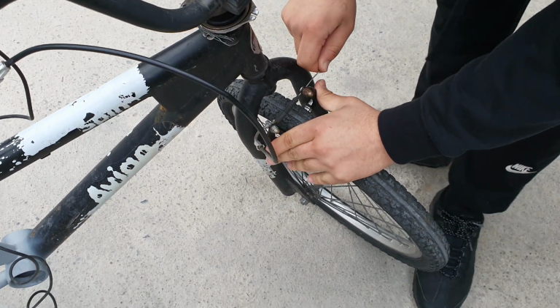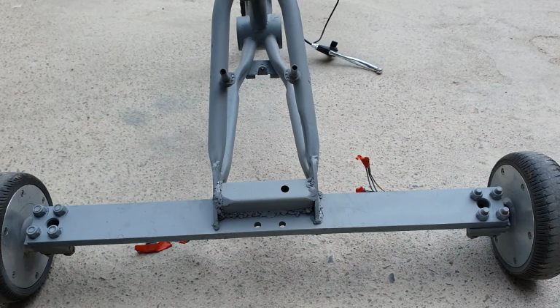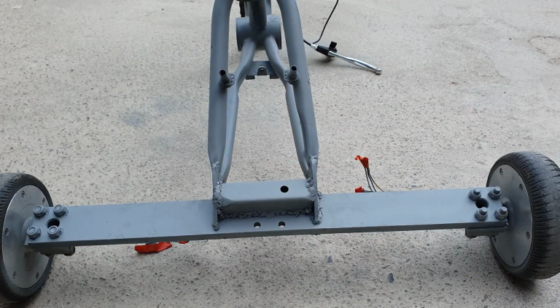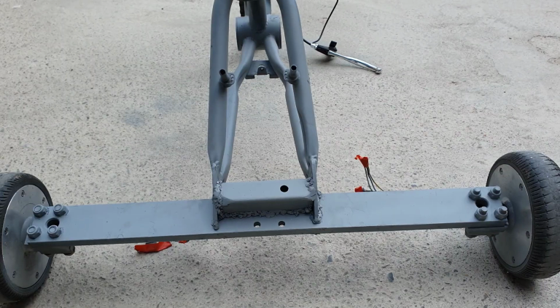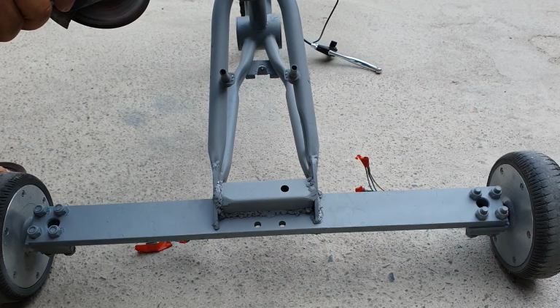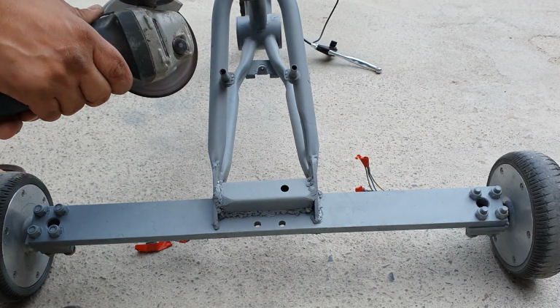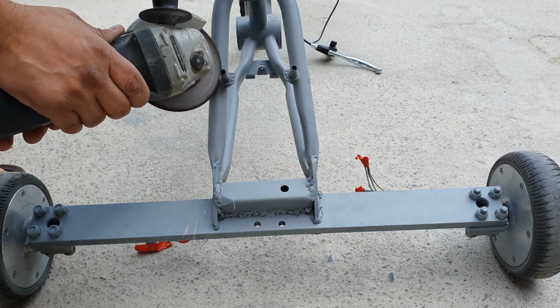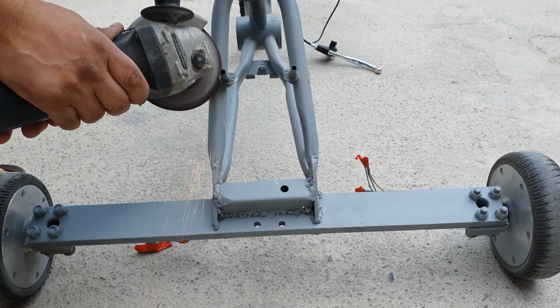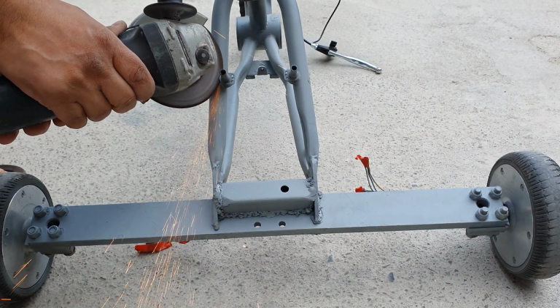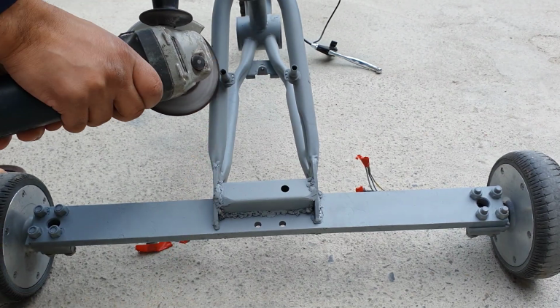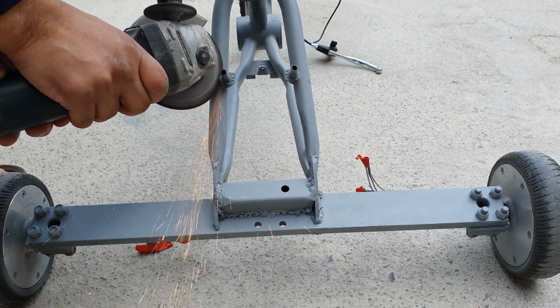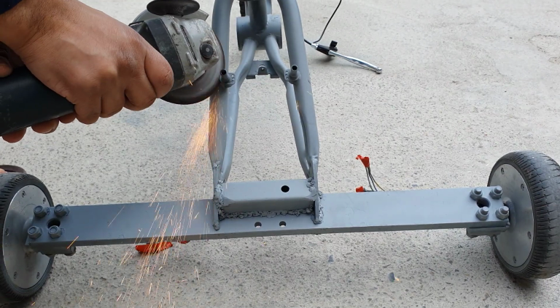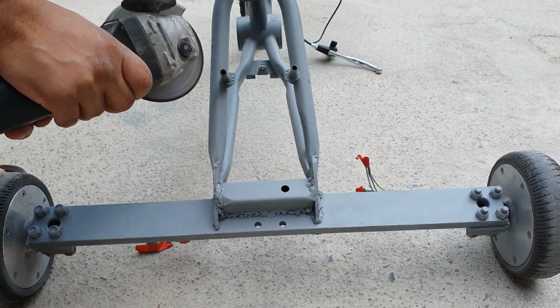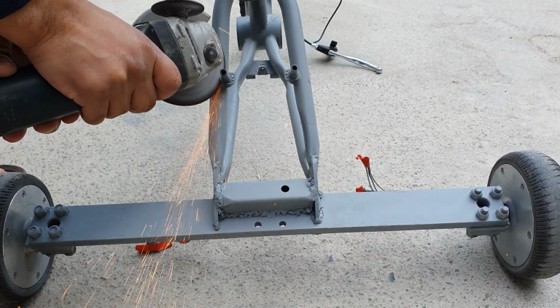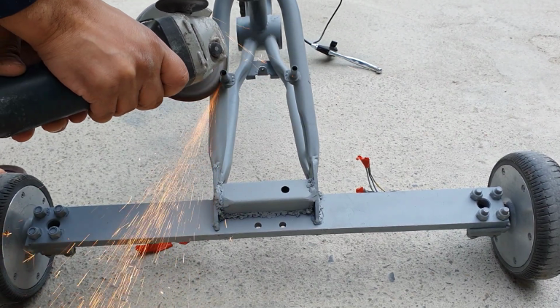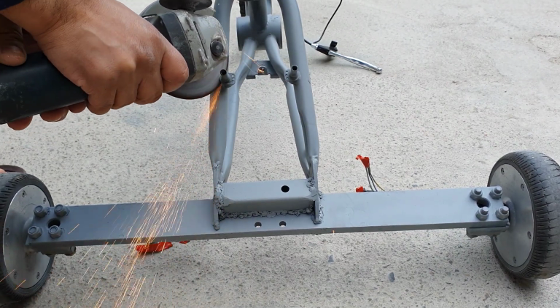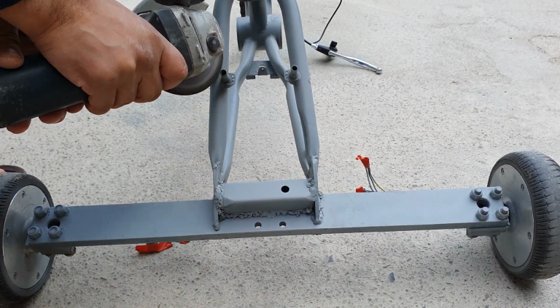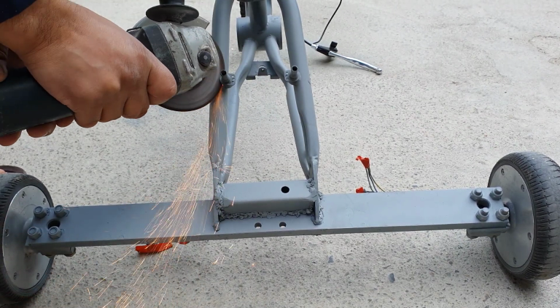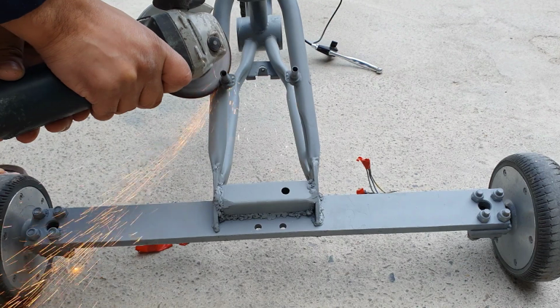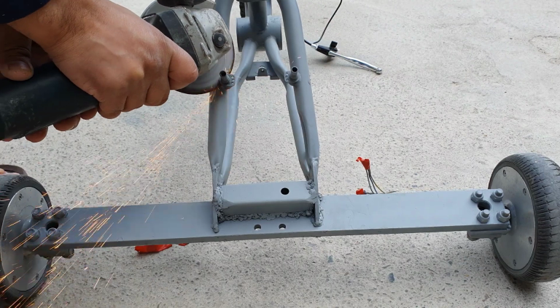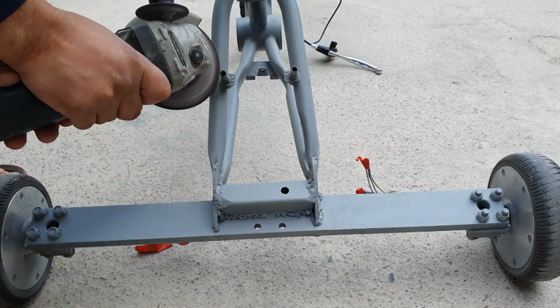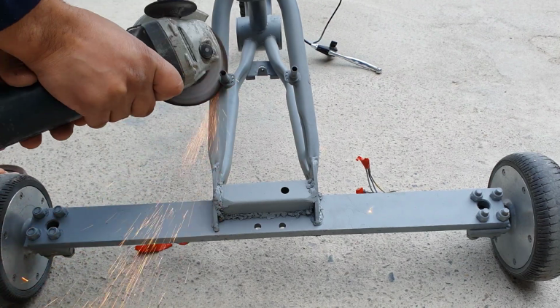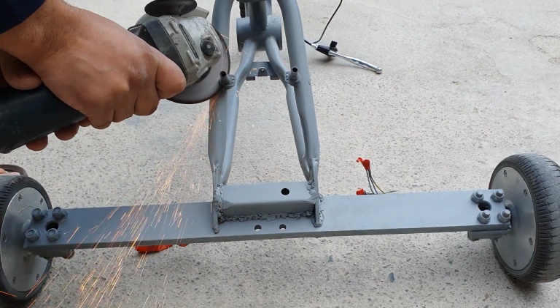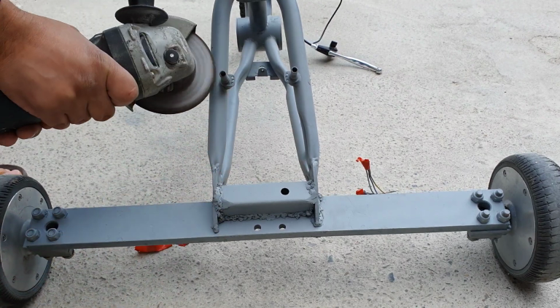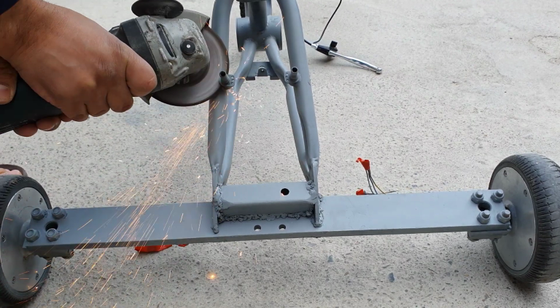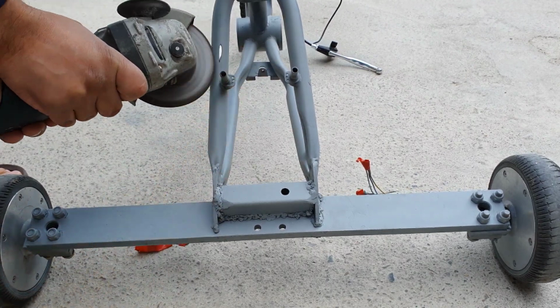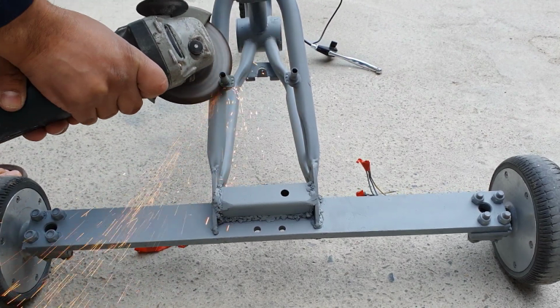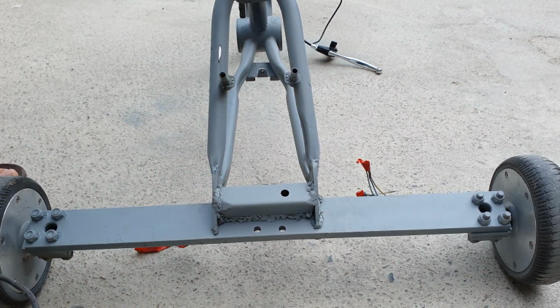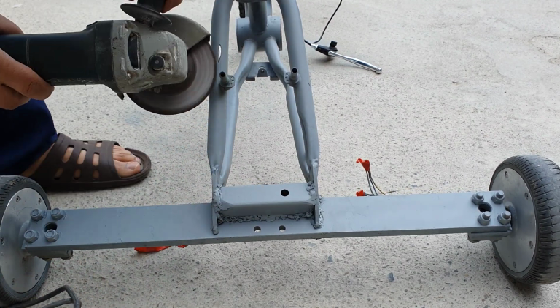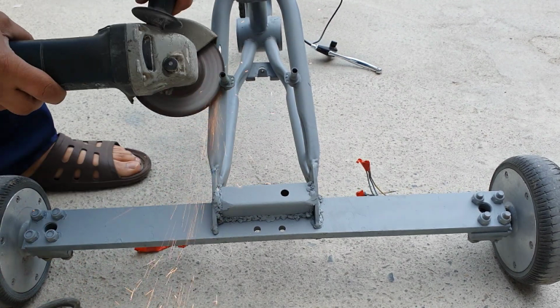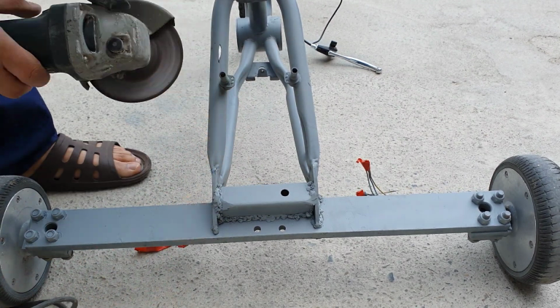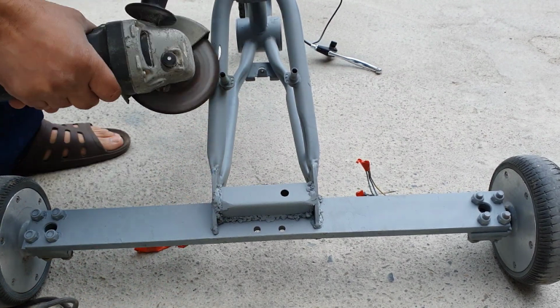The rear brake mounts will not be needed, as the brakes will be electronic and the battery box will be mounted here.